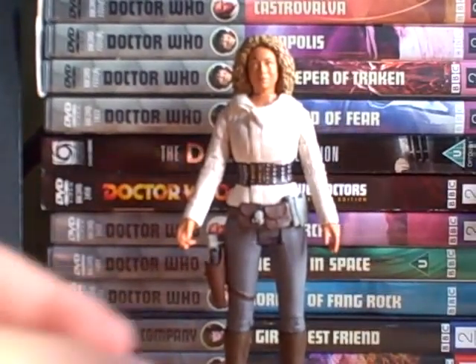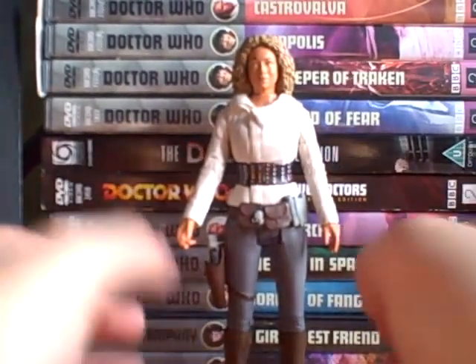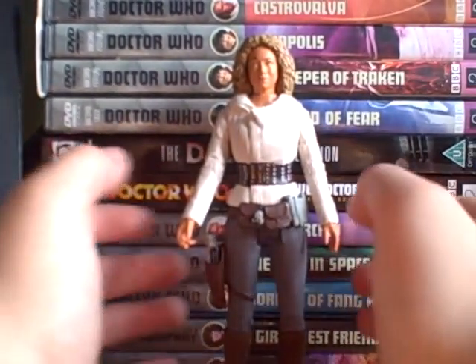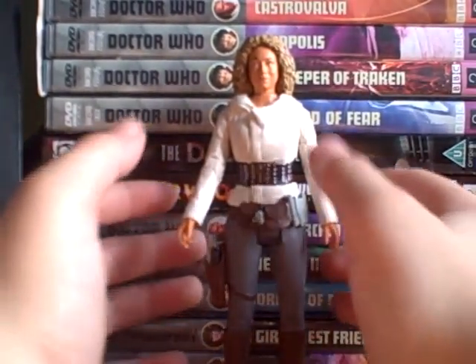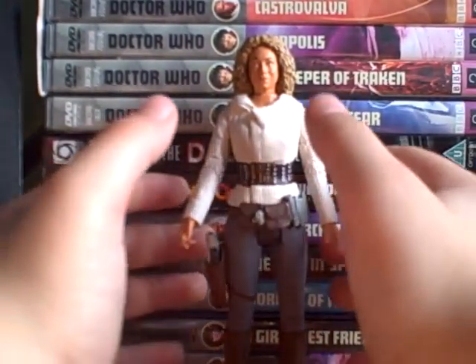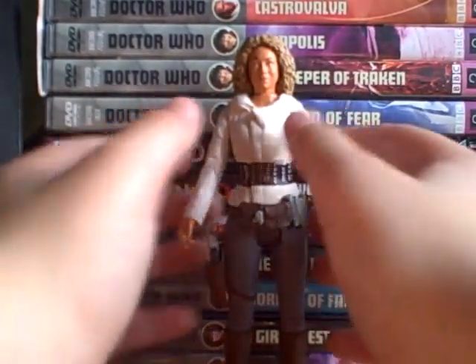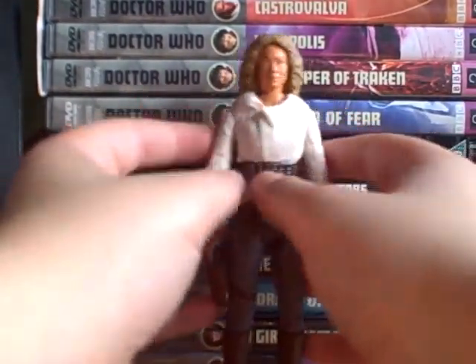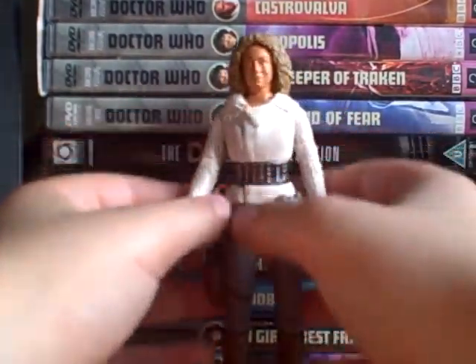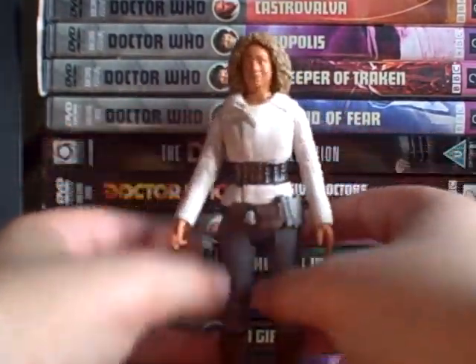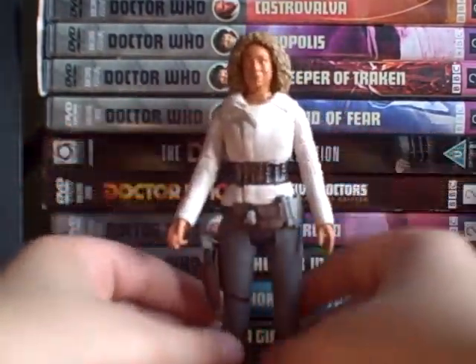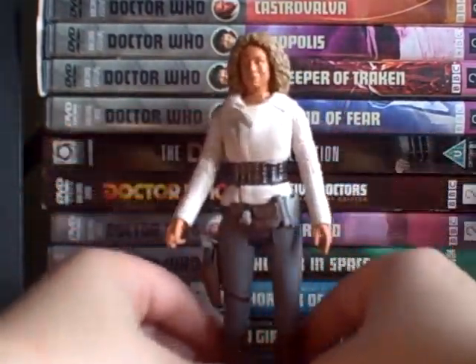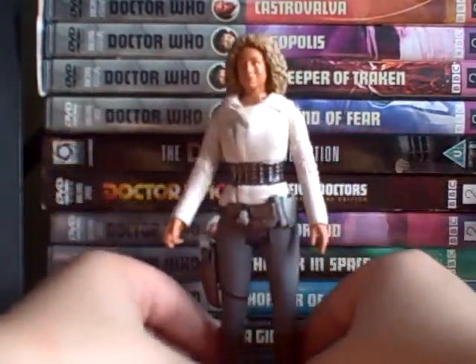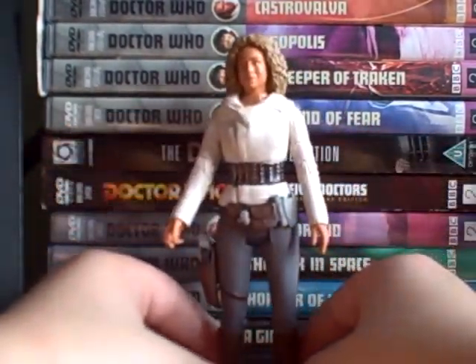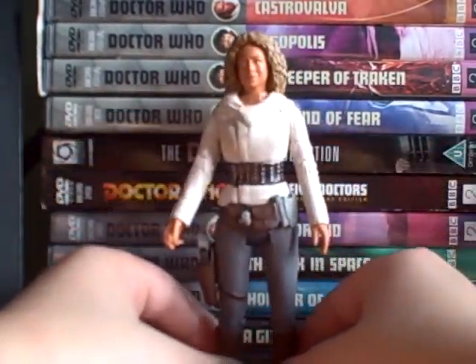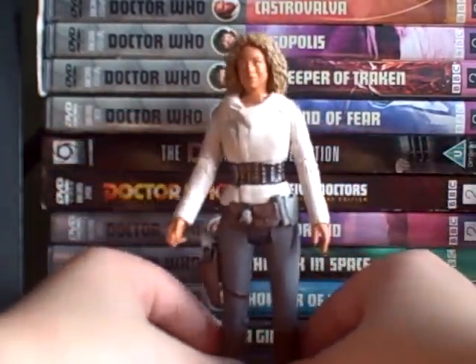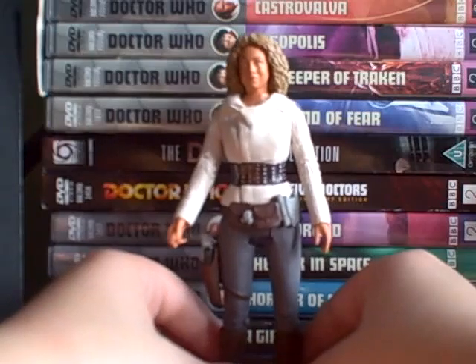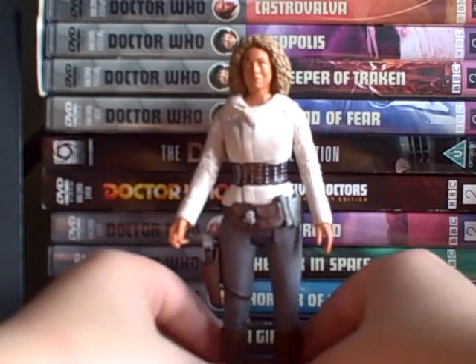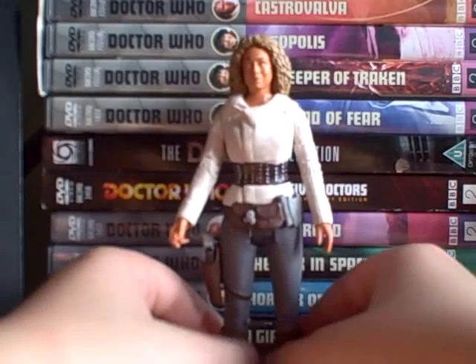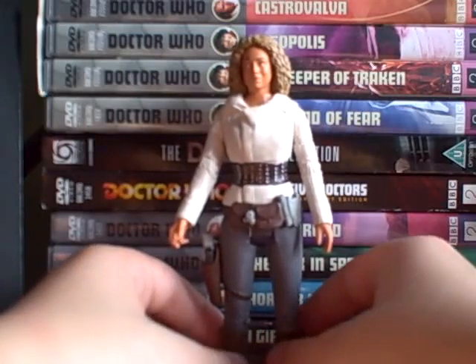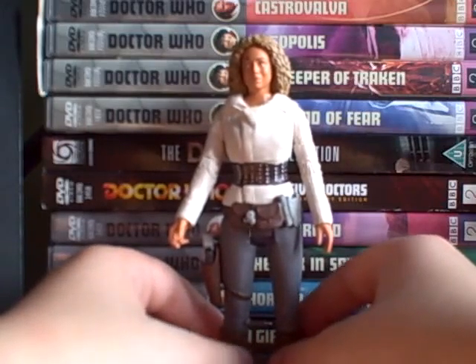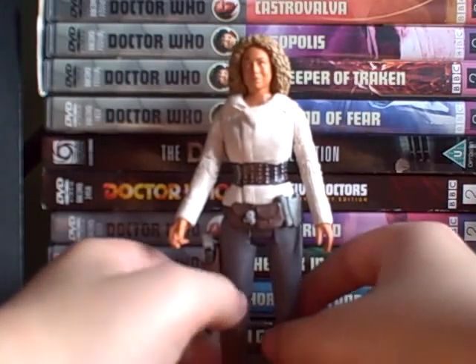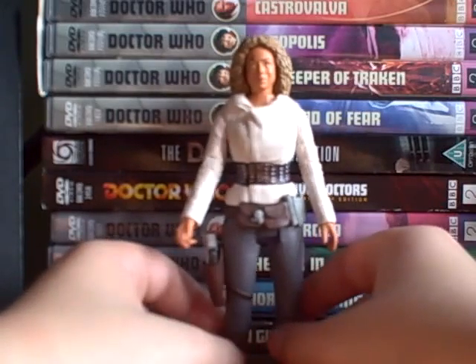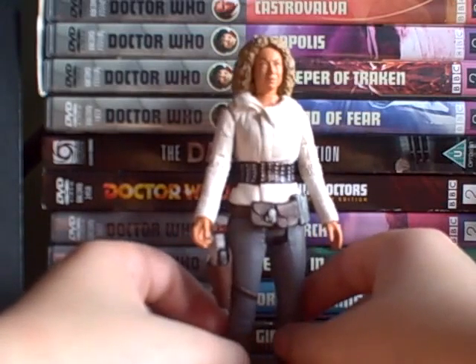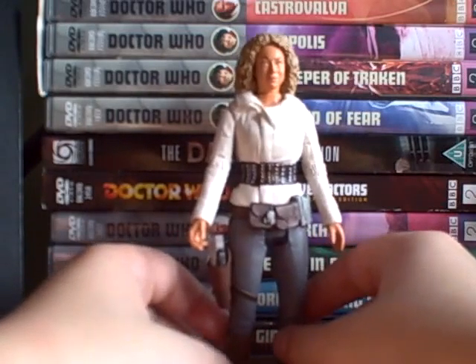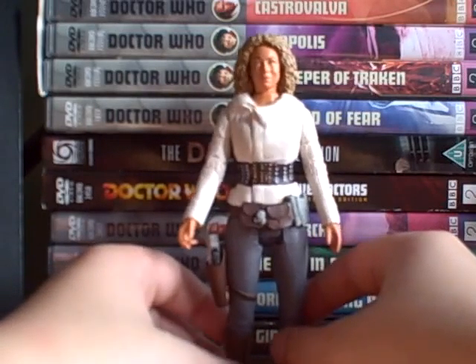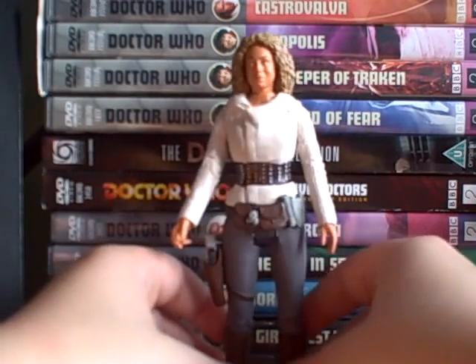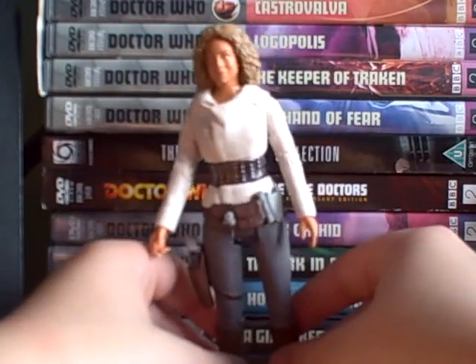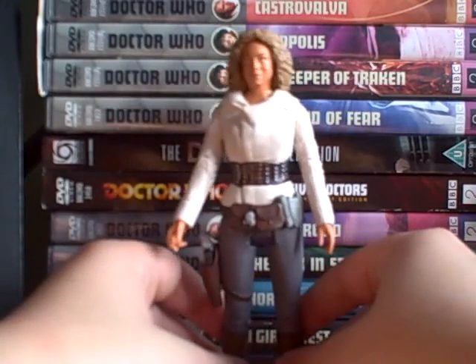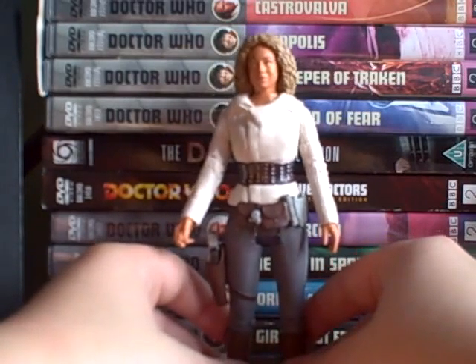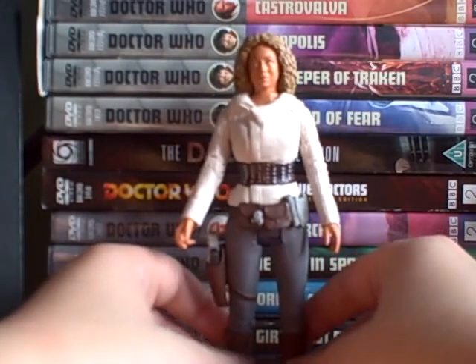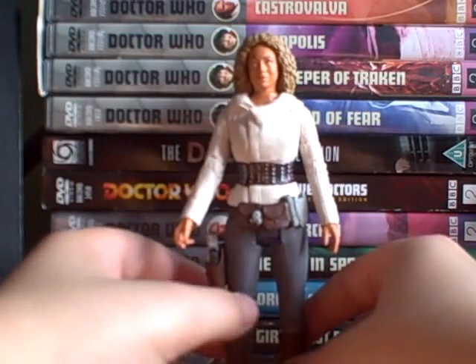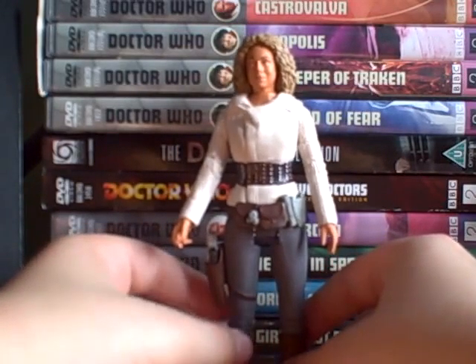Hello and welcome to another Doctor Who figure review. Today I'm reviewing the new River Song.